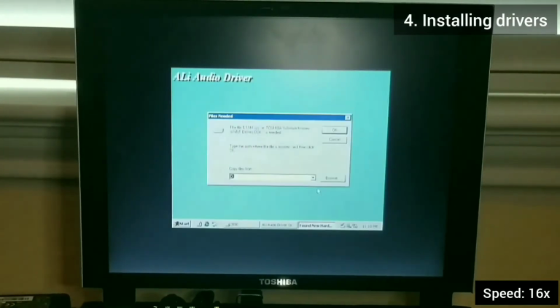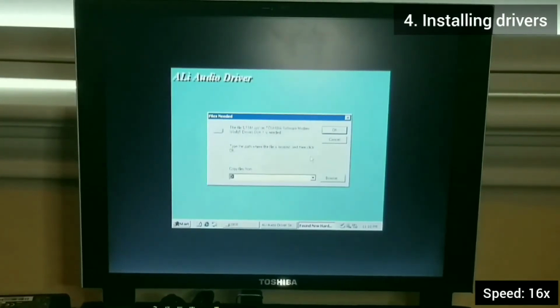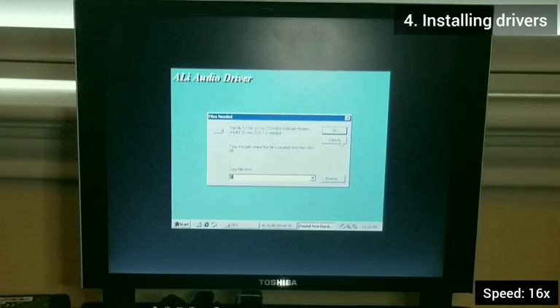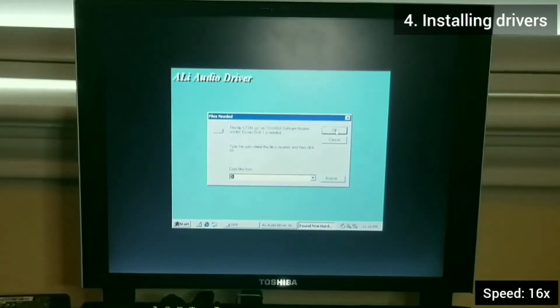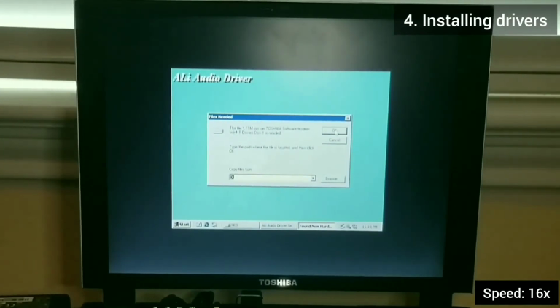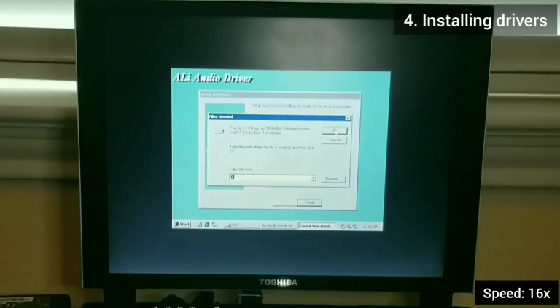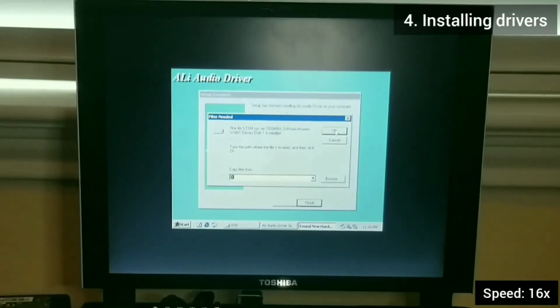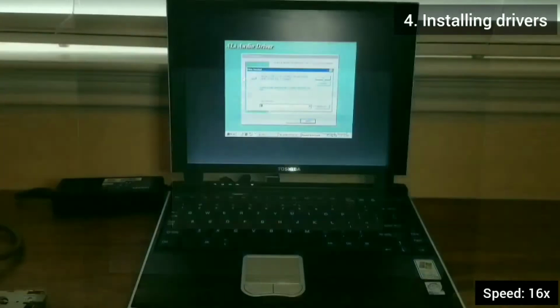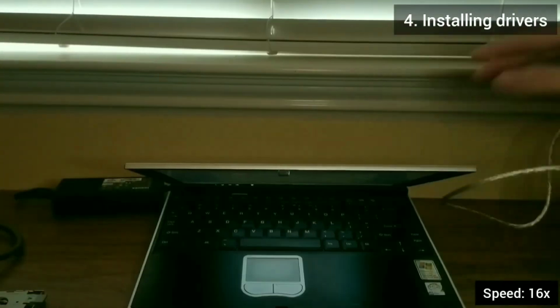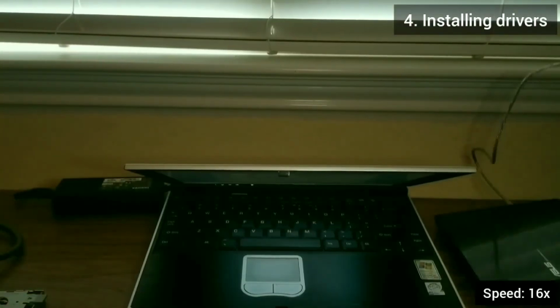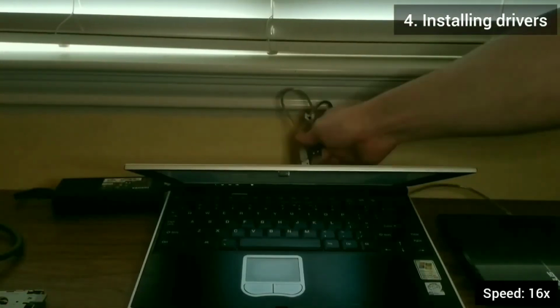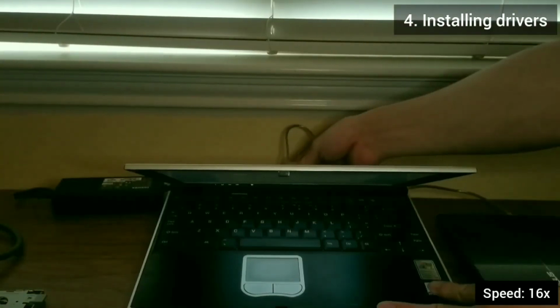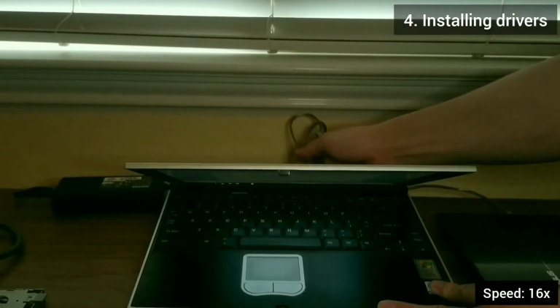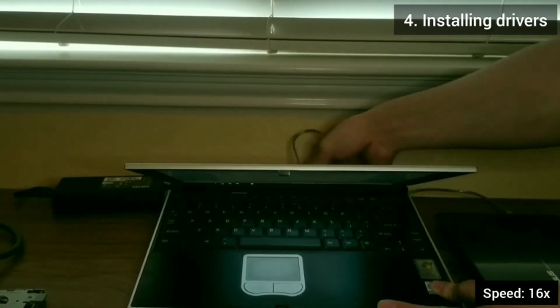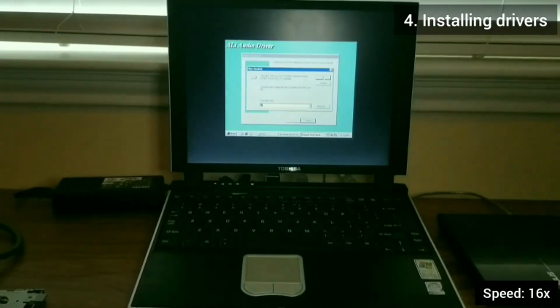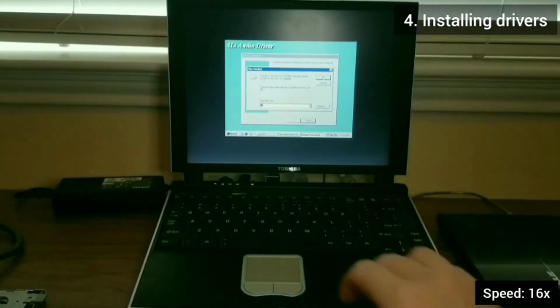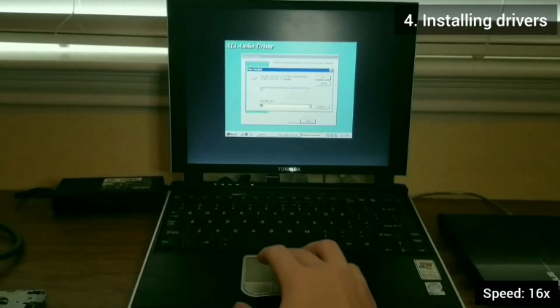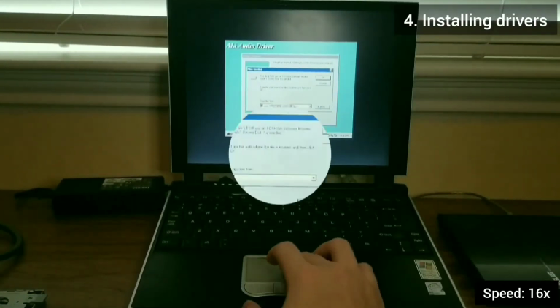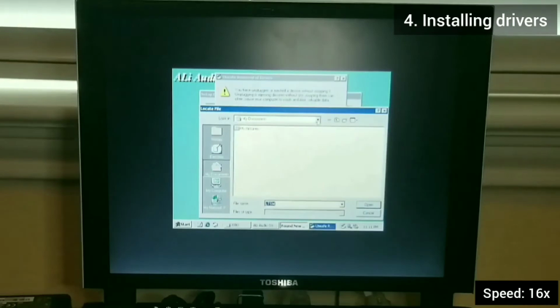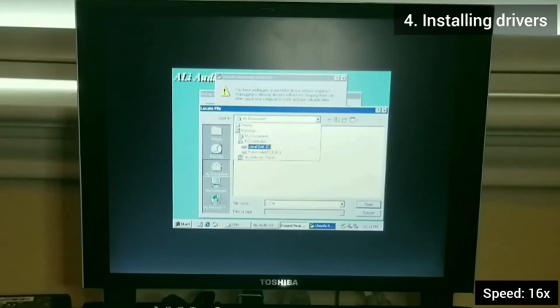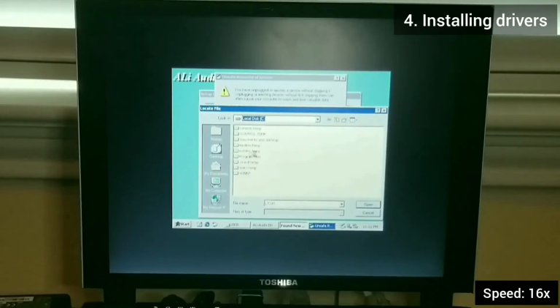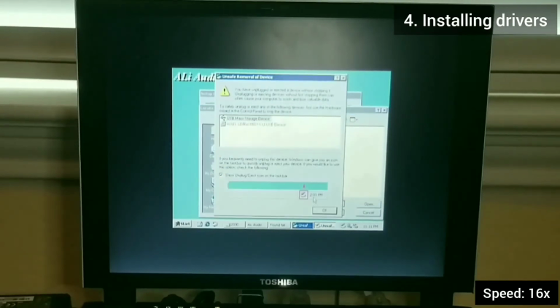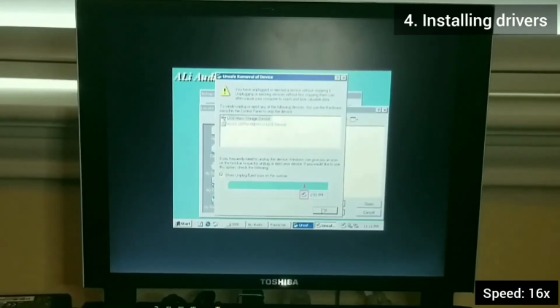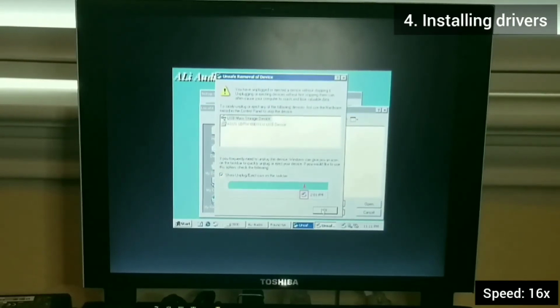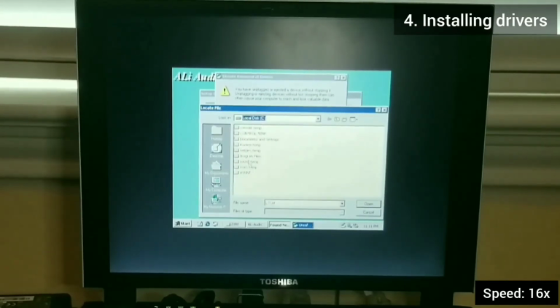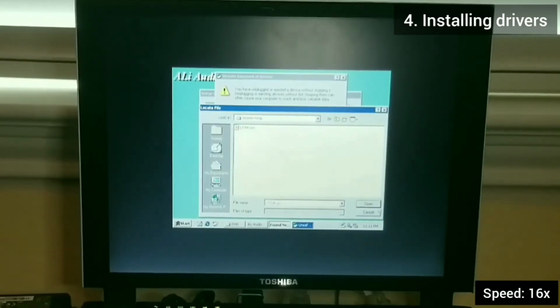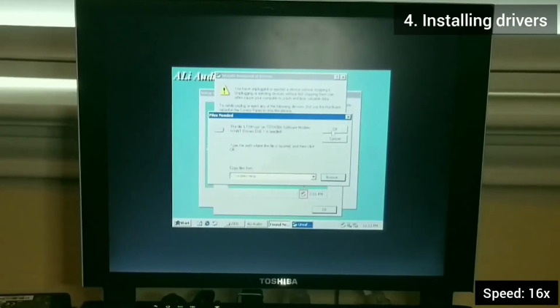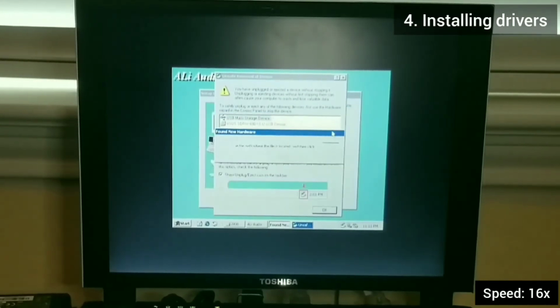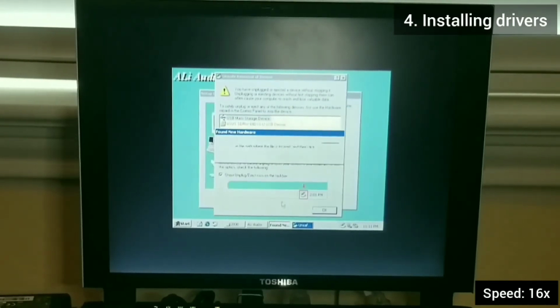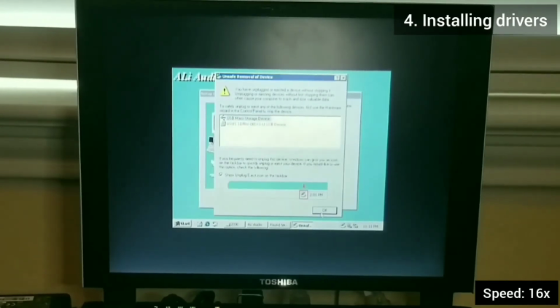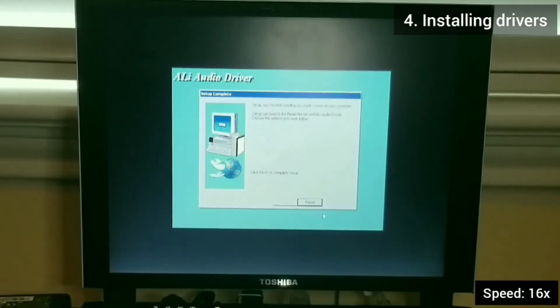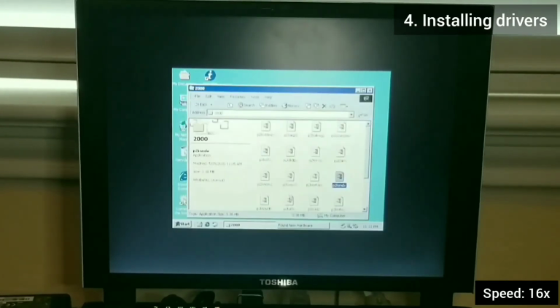Here it's asking for the audio driver. I mistakenly thought it was on the Windows 2000 CD.